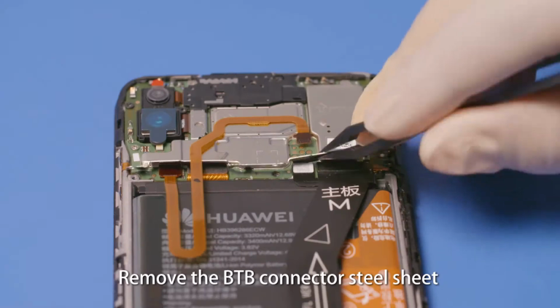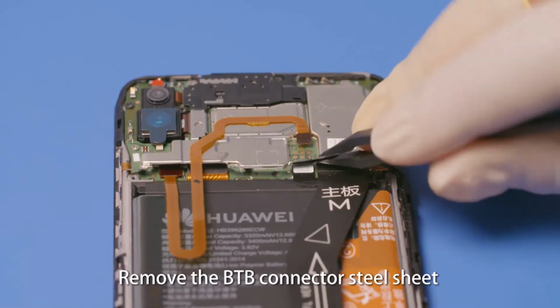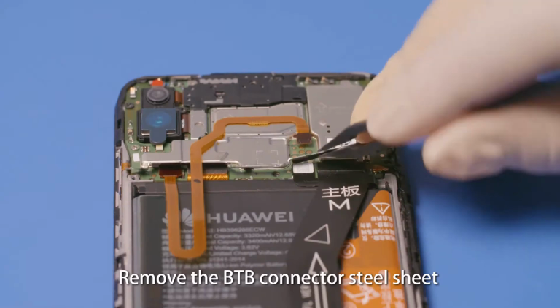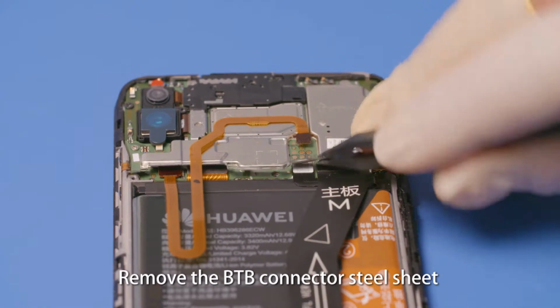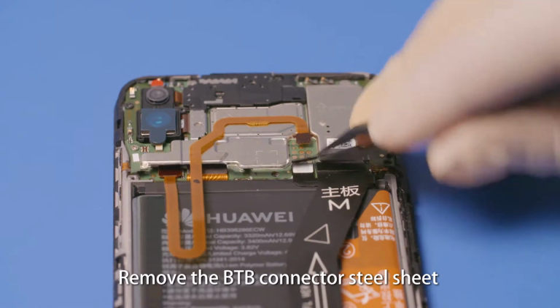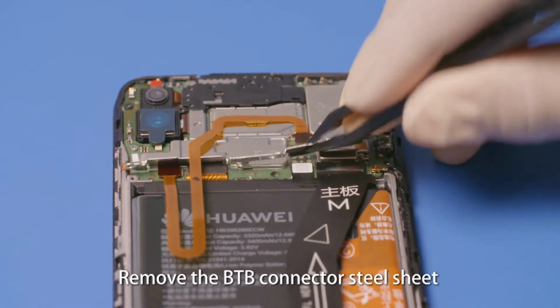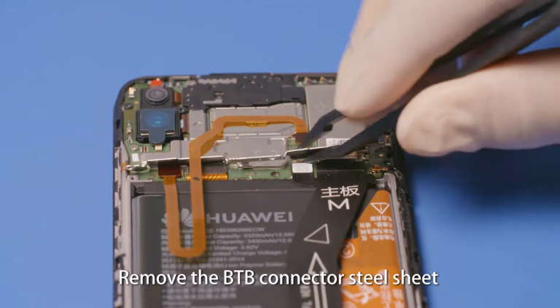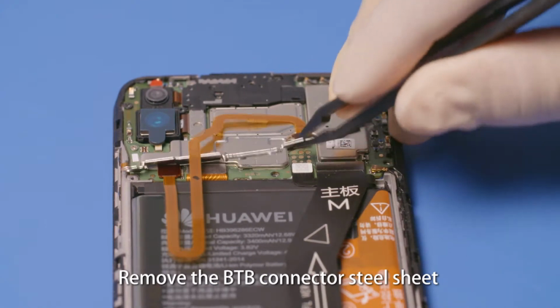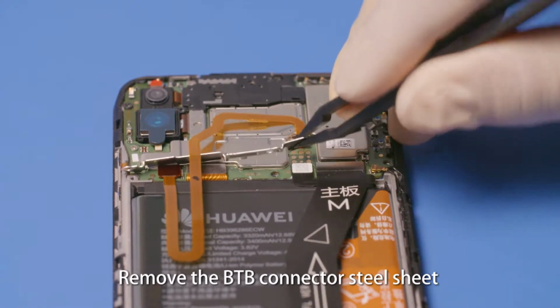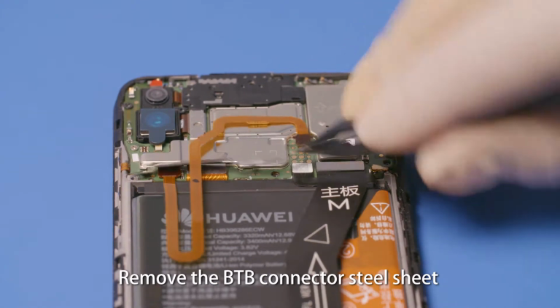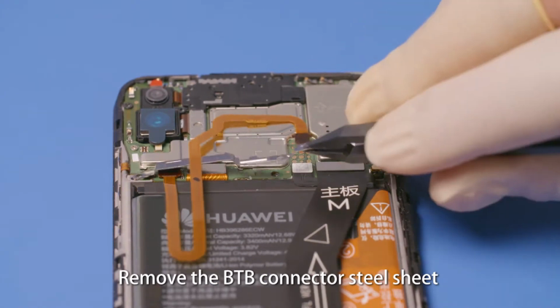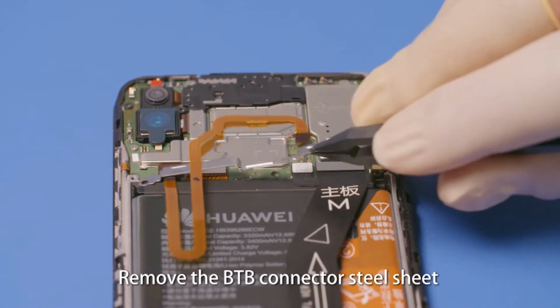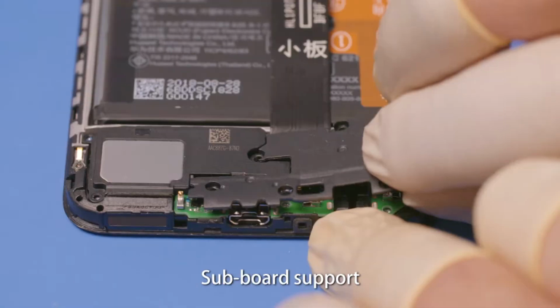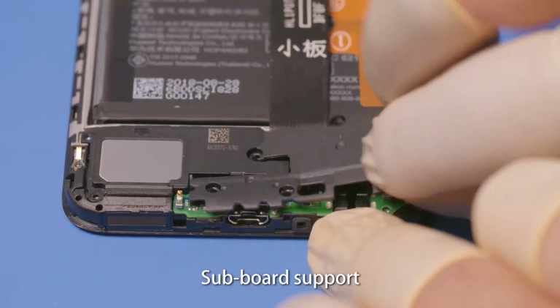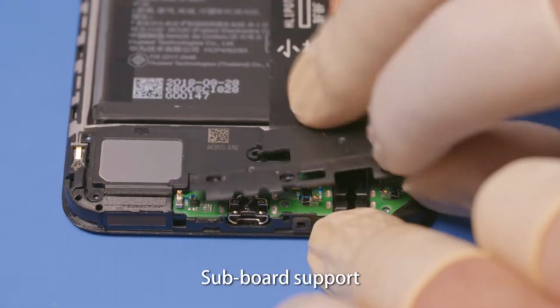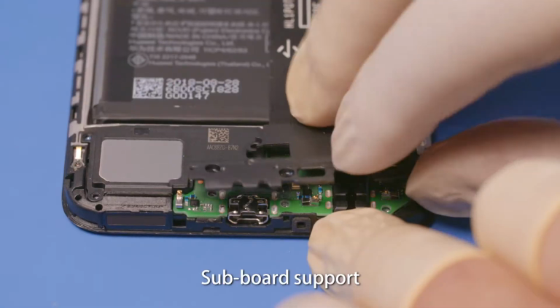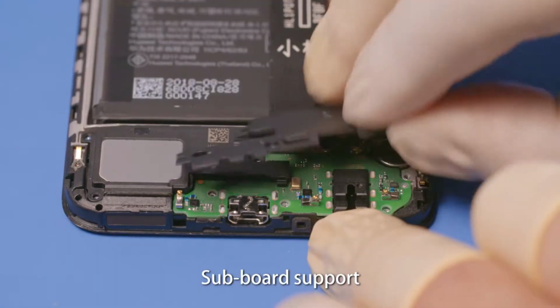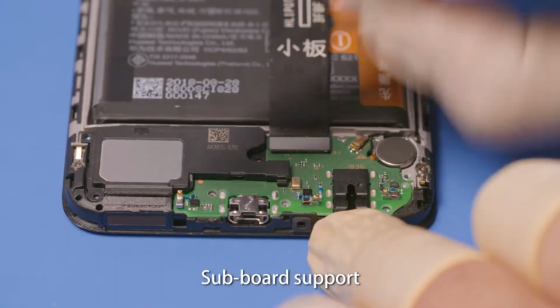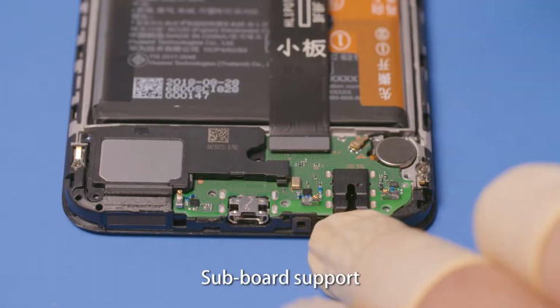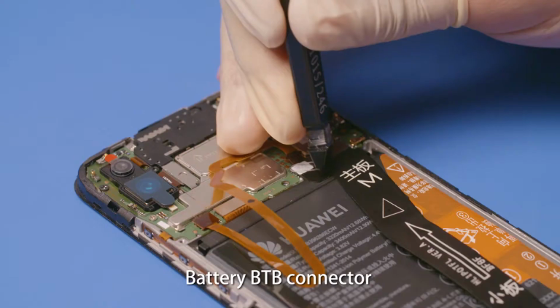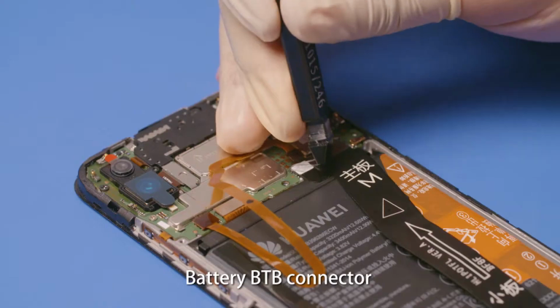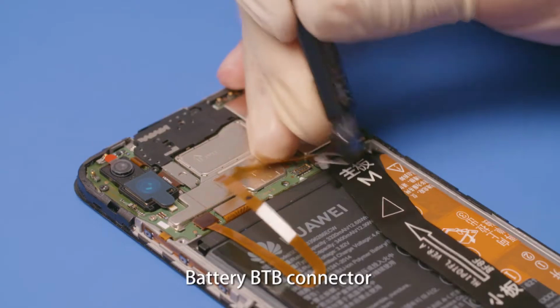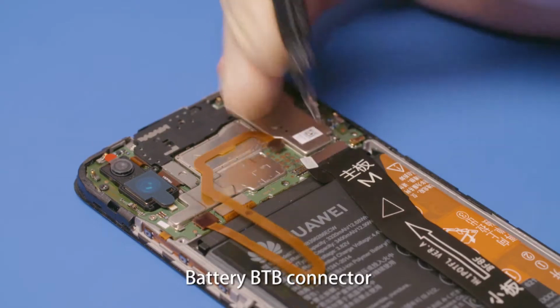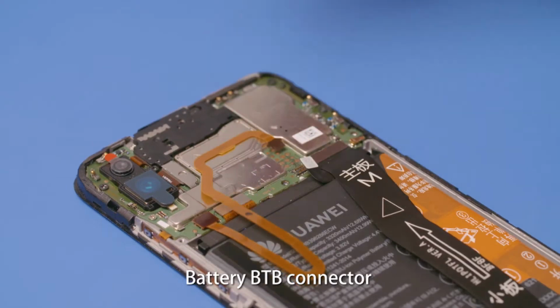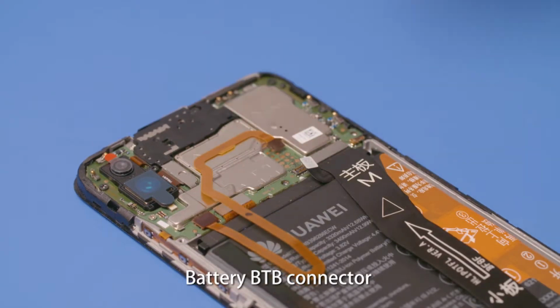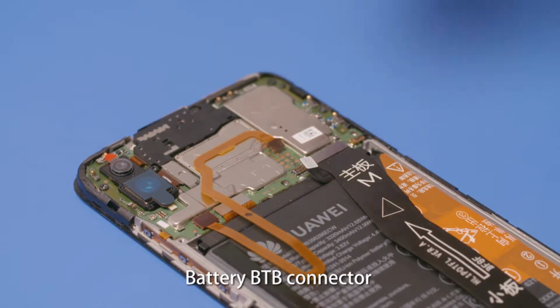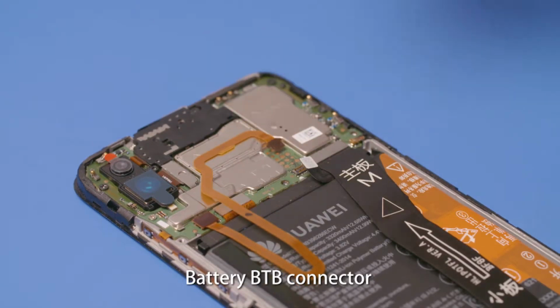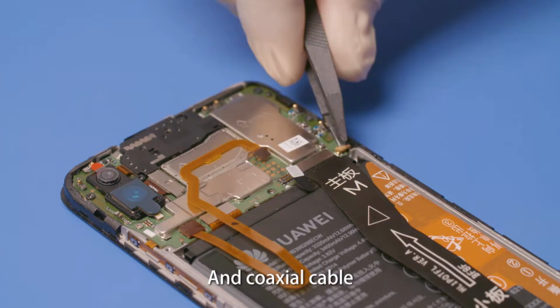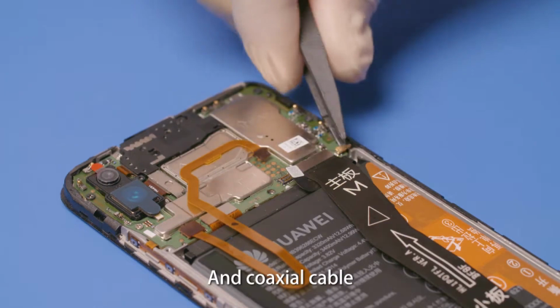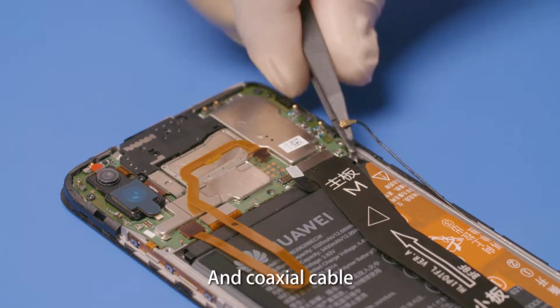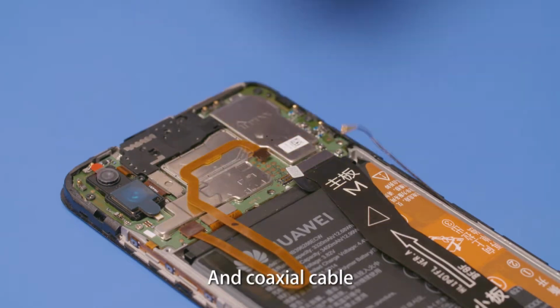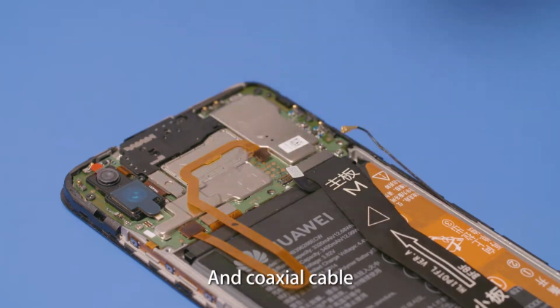Remove the B2B connector steel sheet, subboard support, battery B2B connector, and coaxial cable.